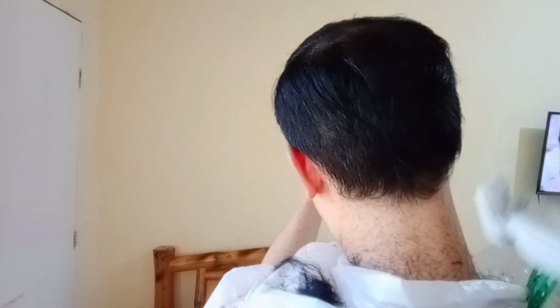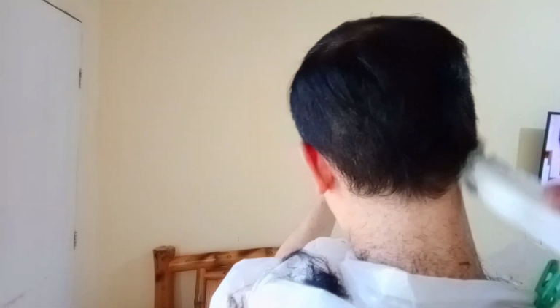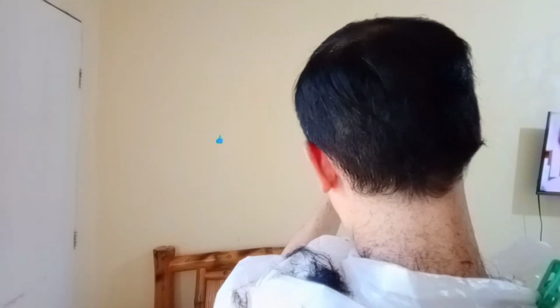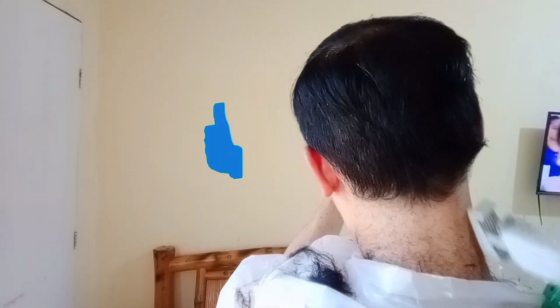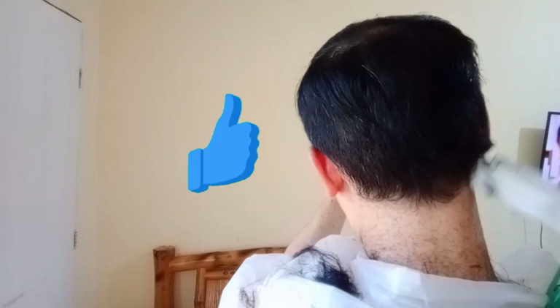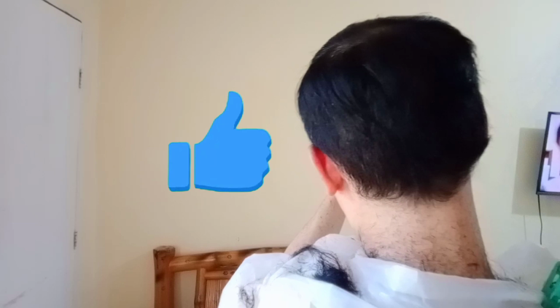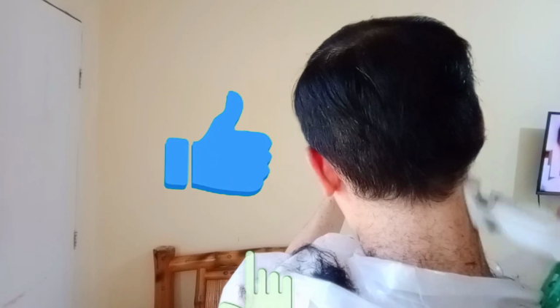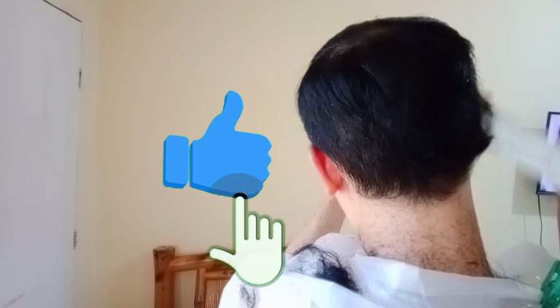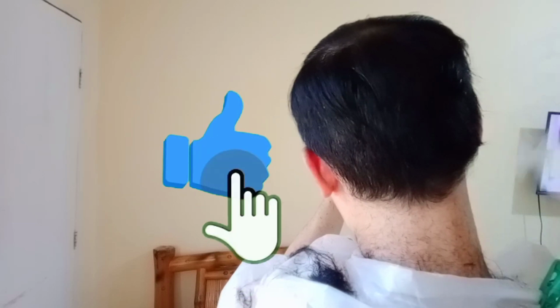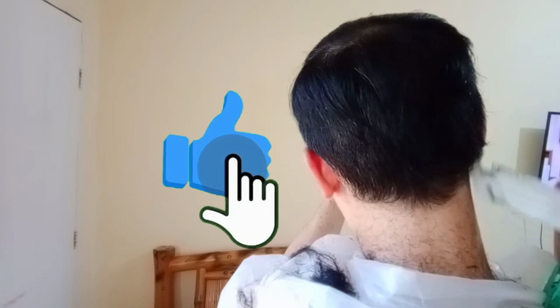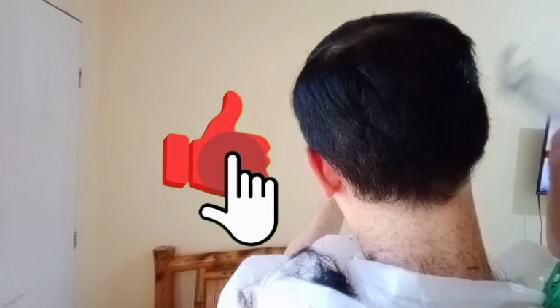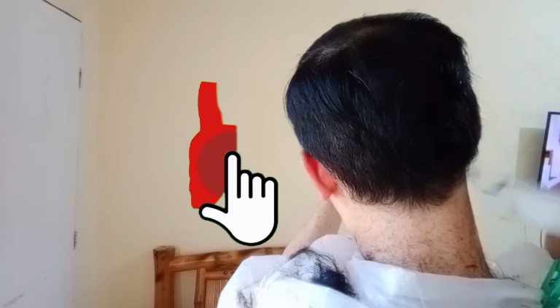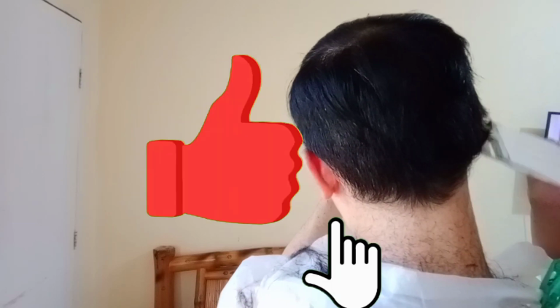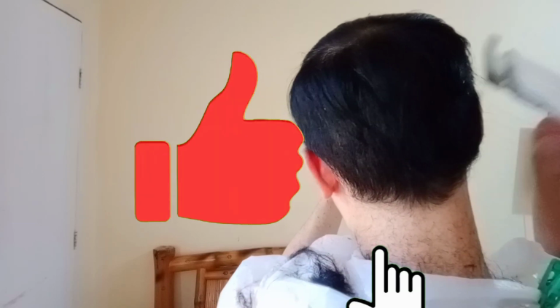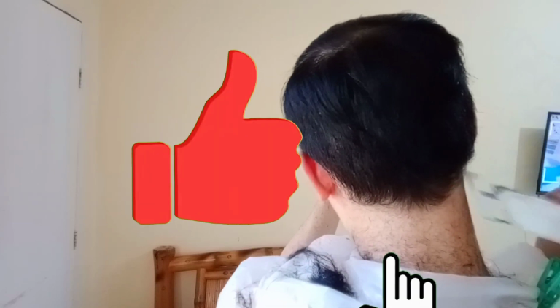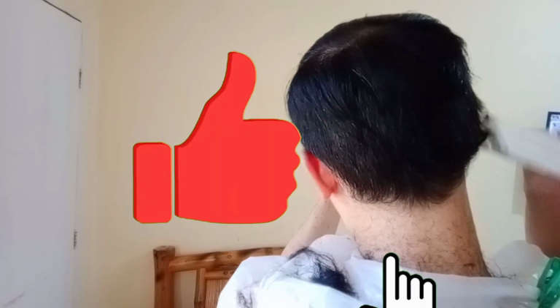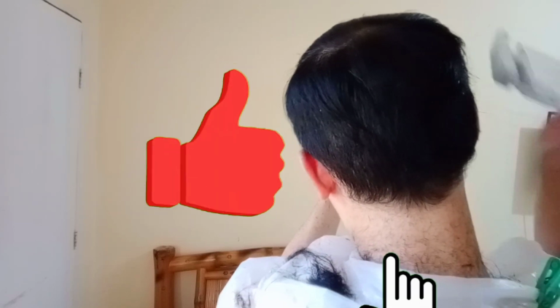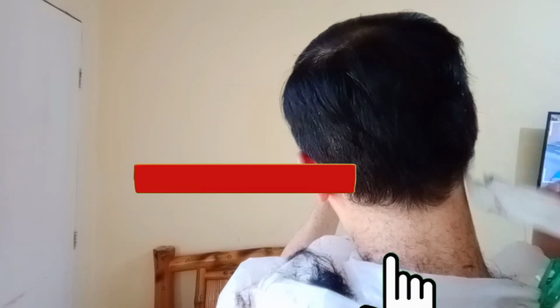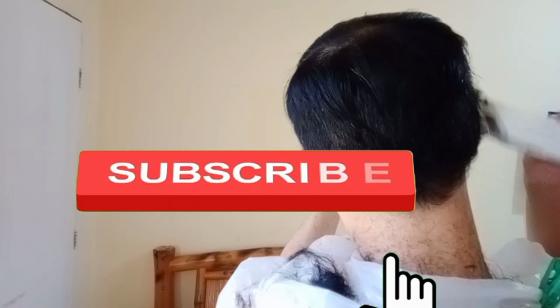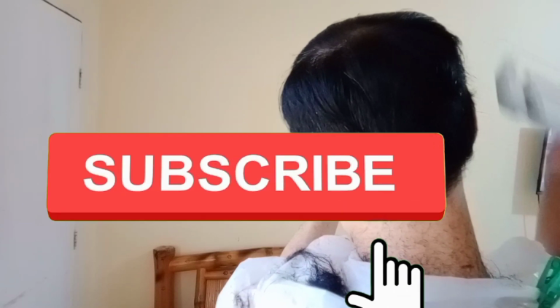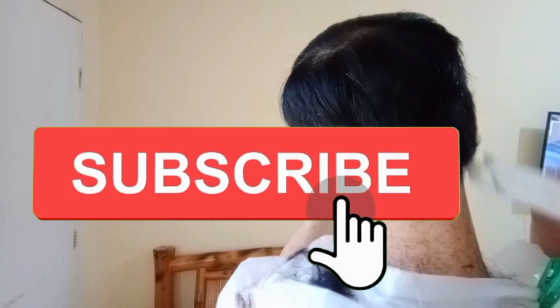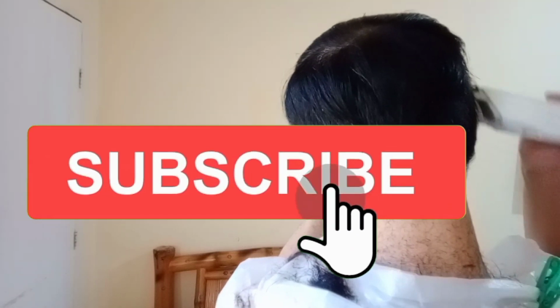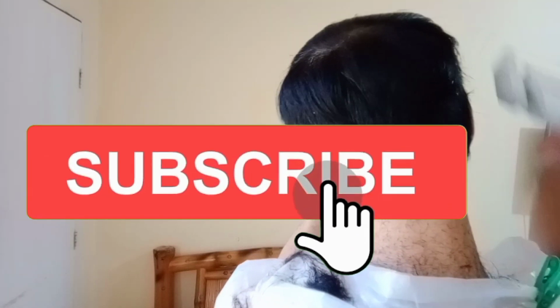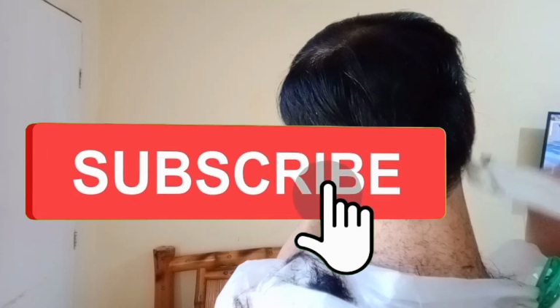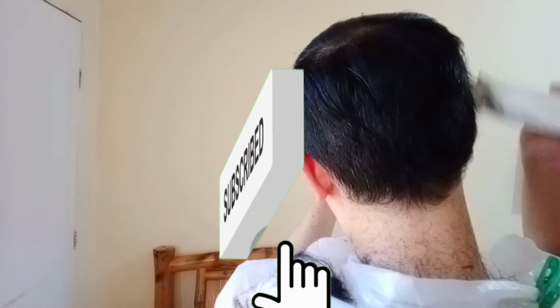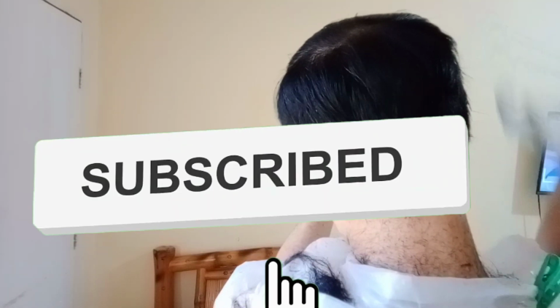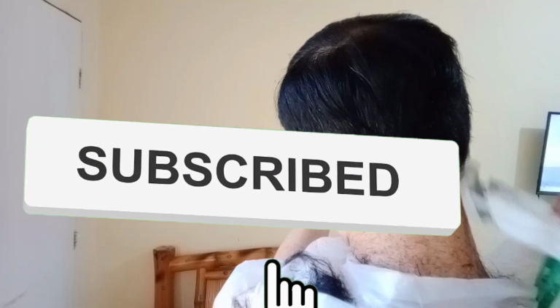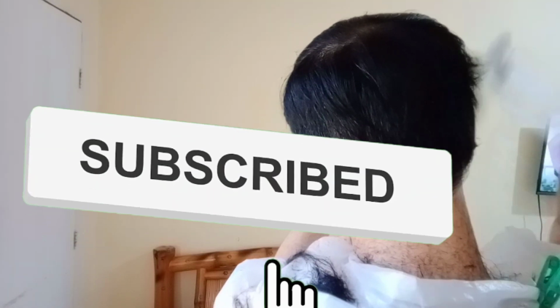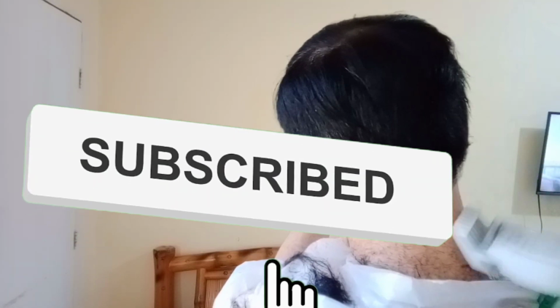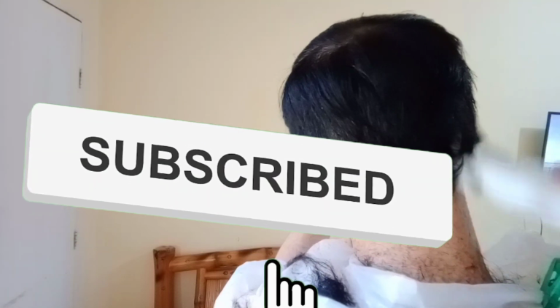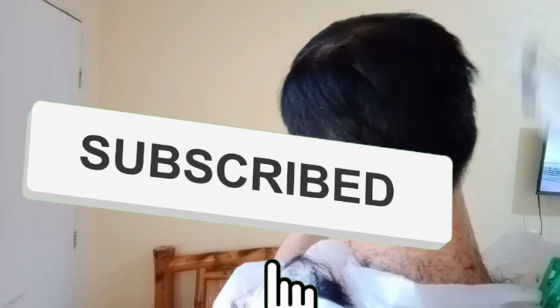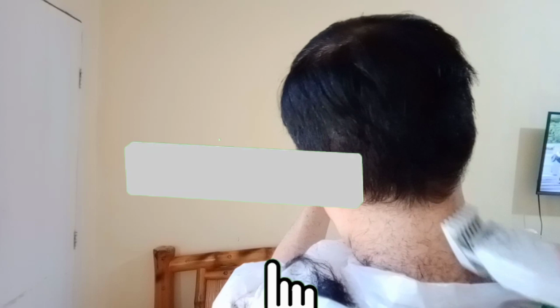Guys, kung bago kayo sa aking channel, kindly like this video, subscribe, and hit that notification bell.